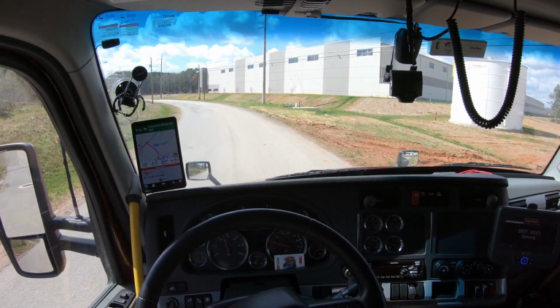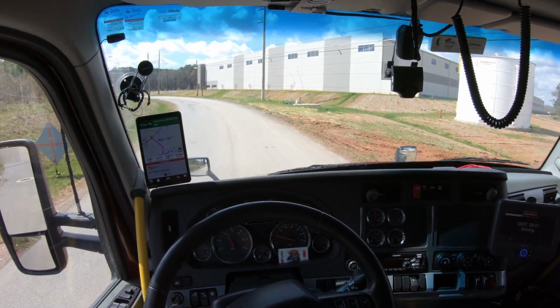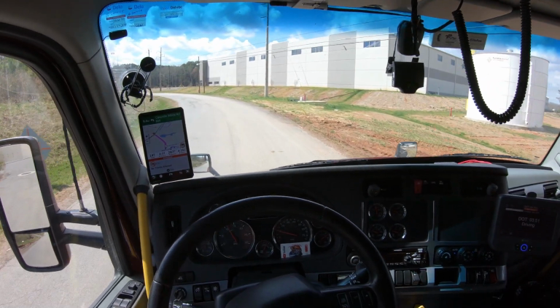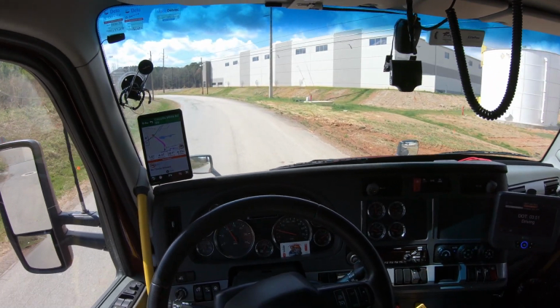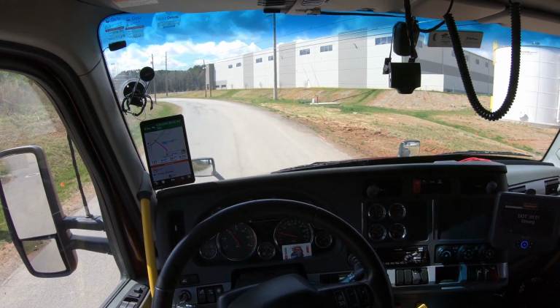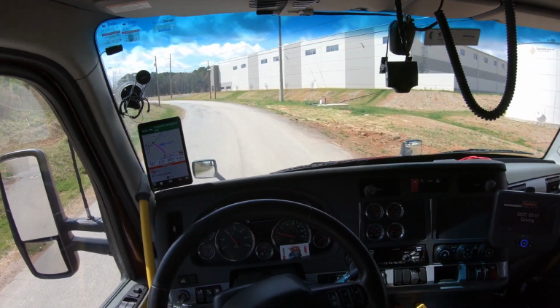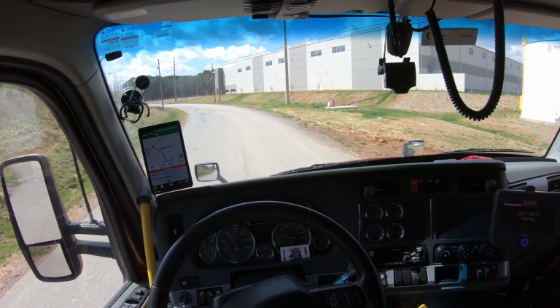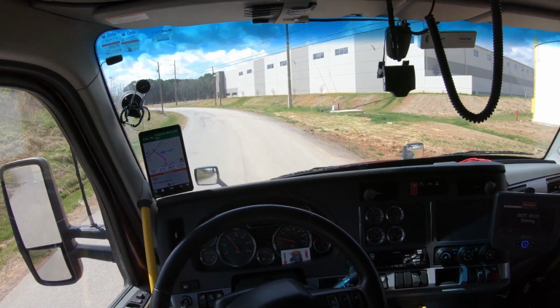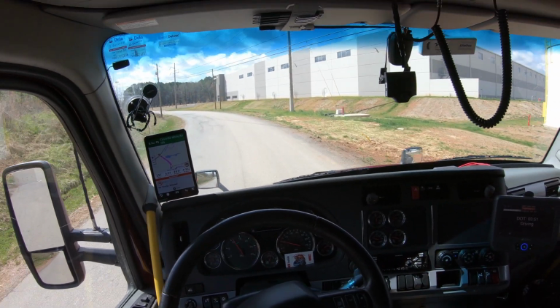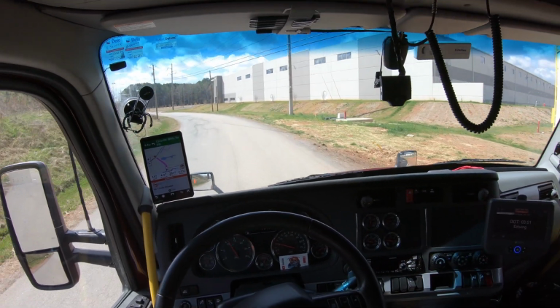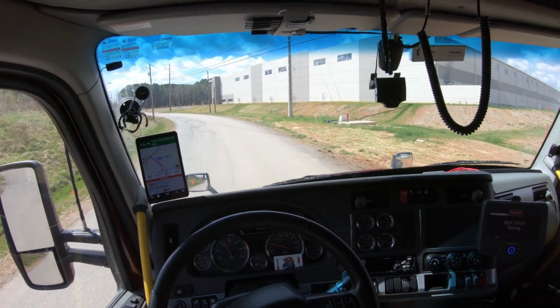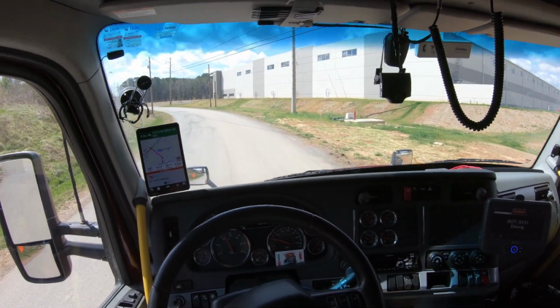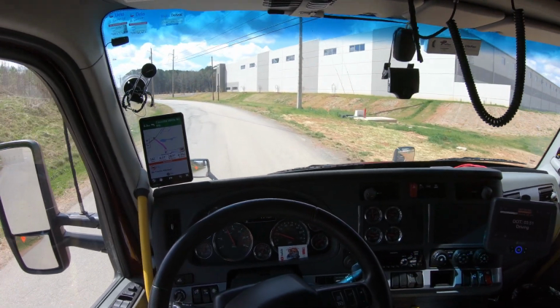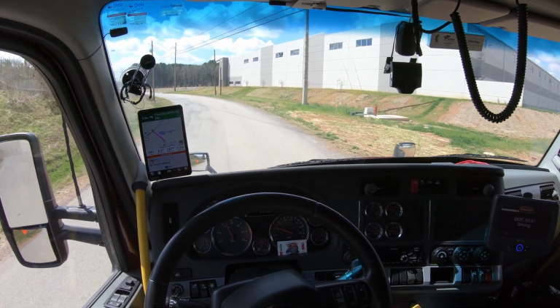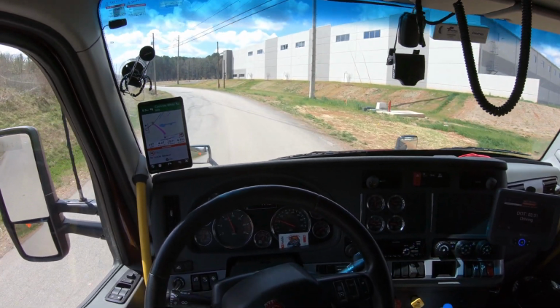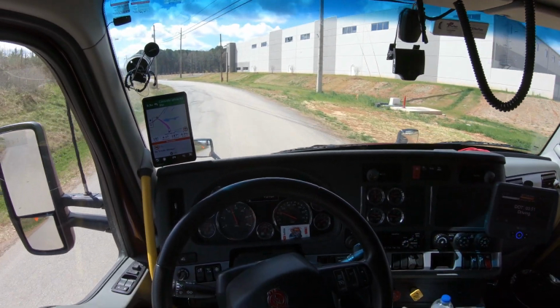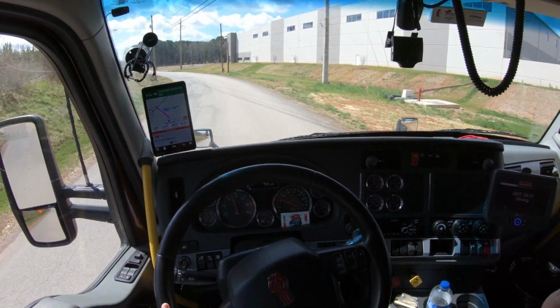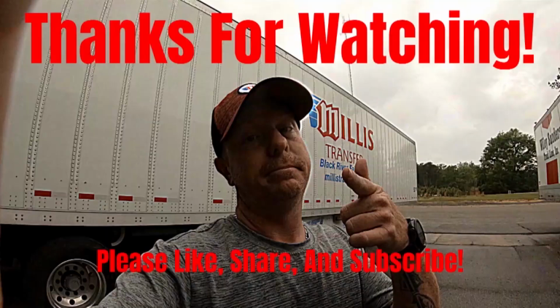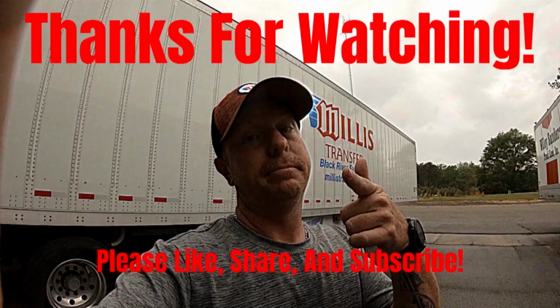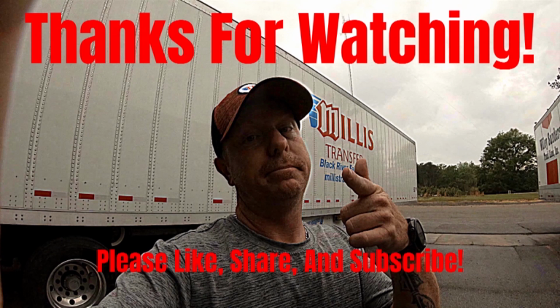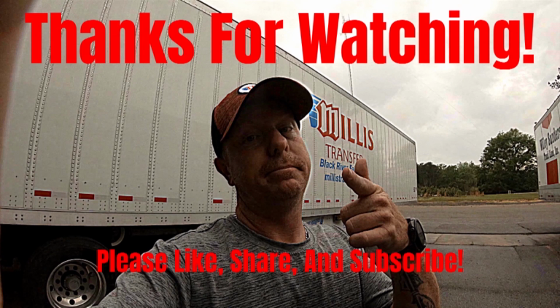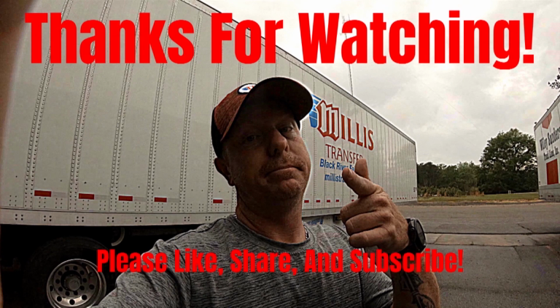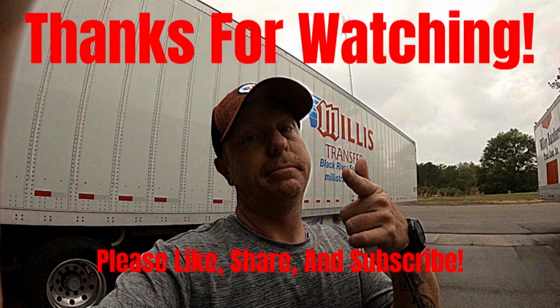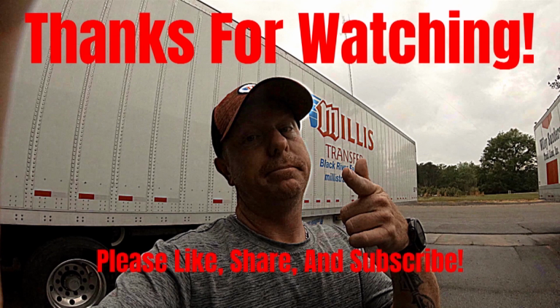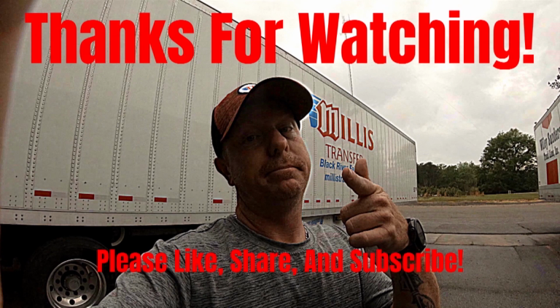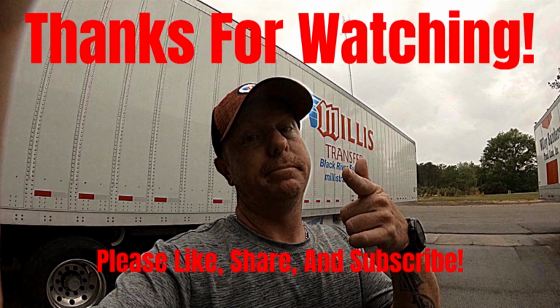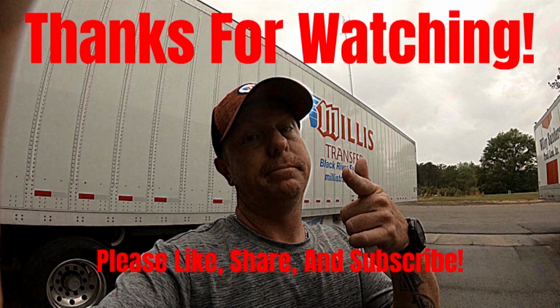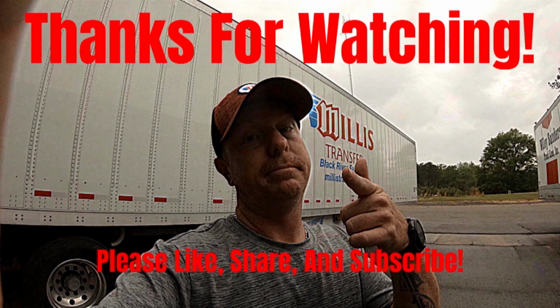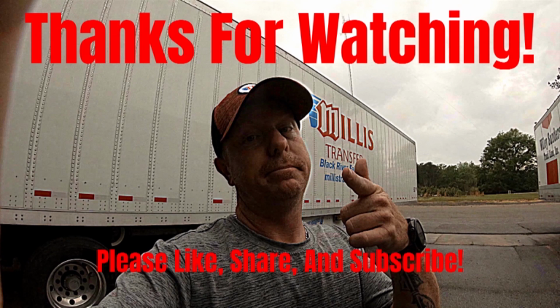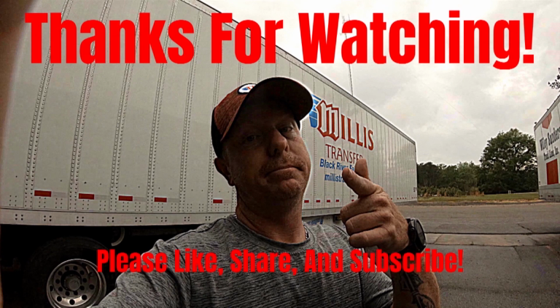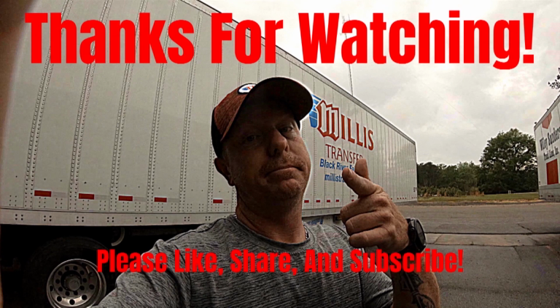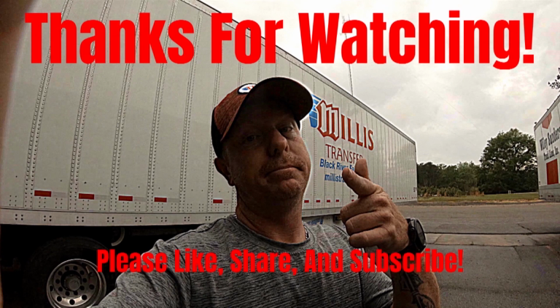But I'm off here and I'm getting on down the road. Peace.